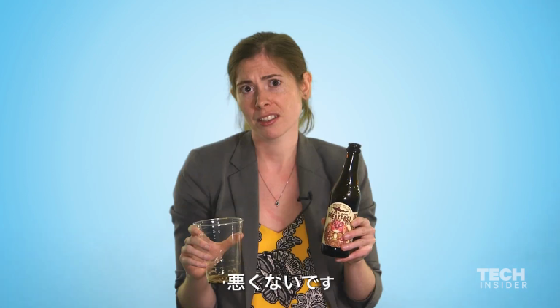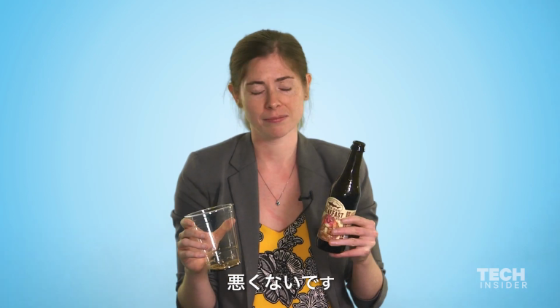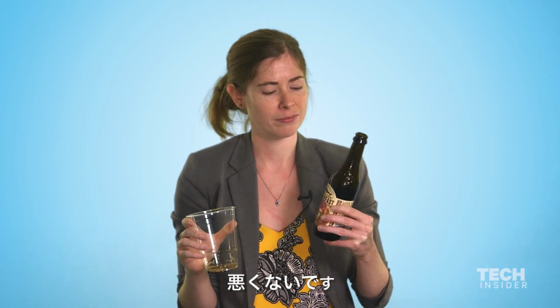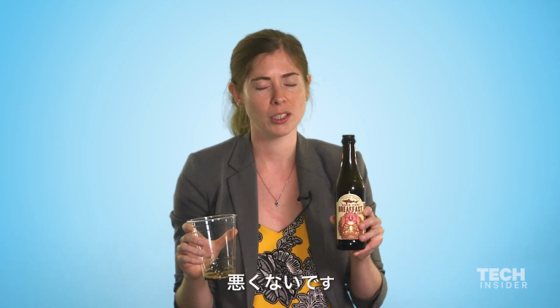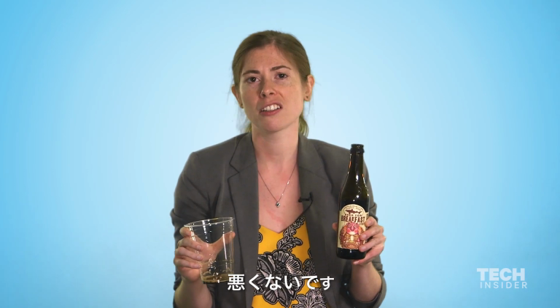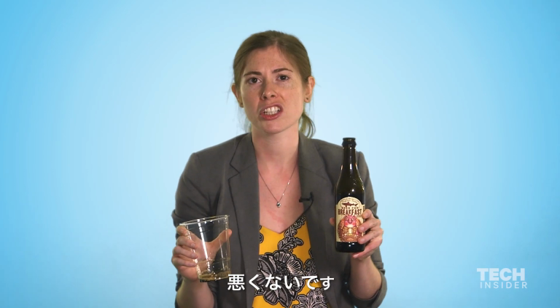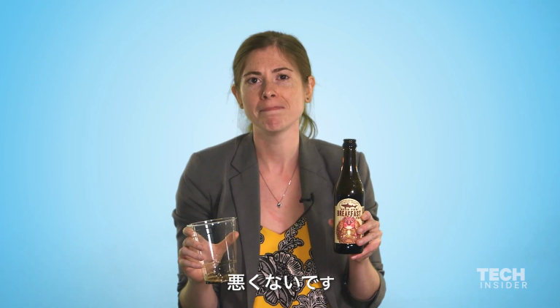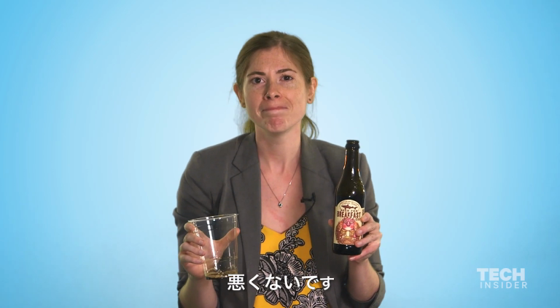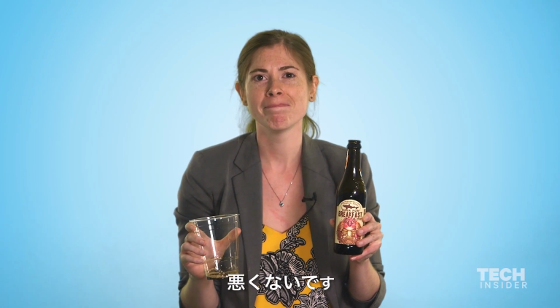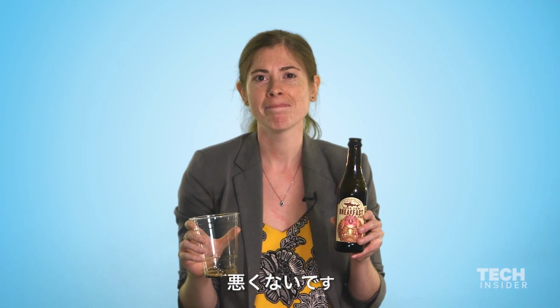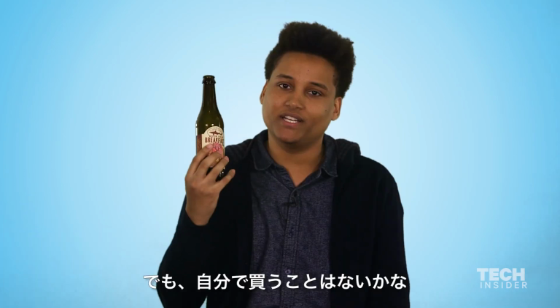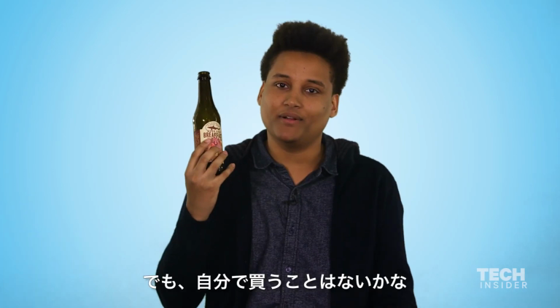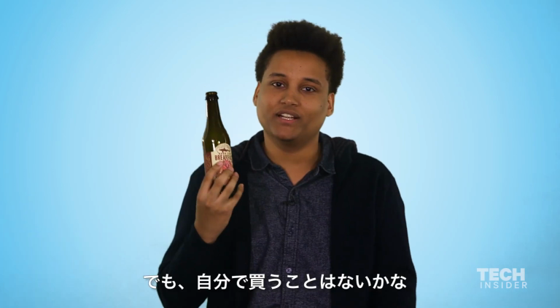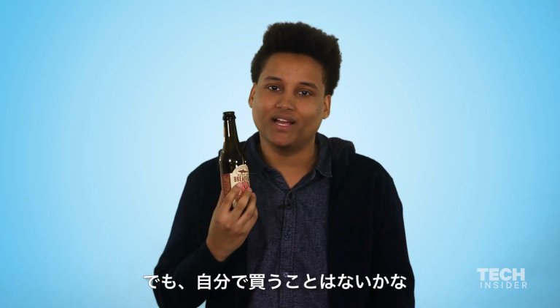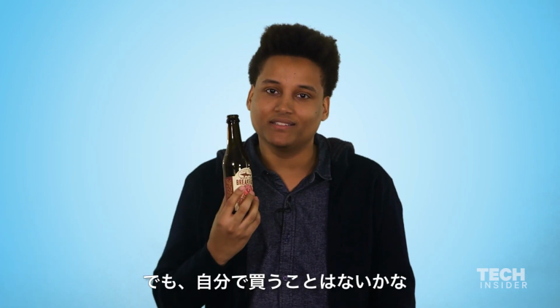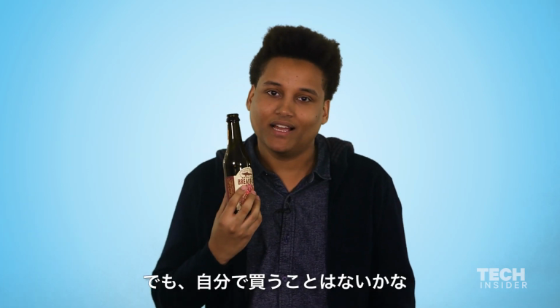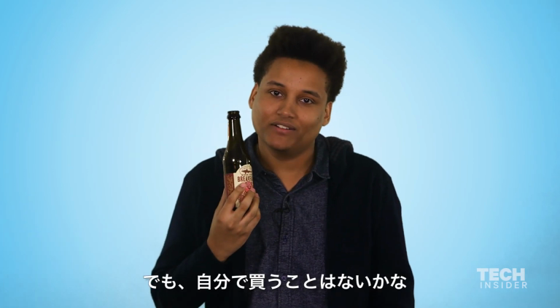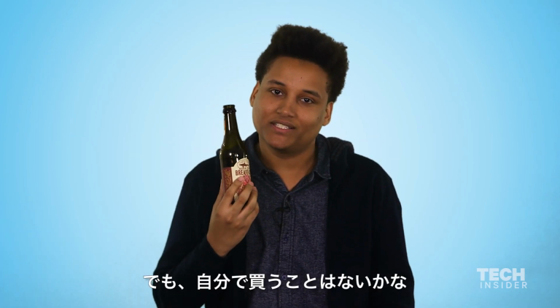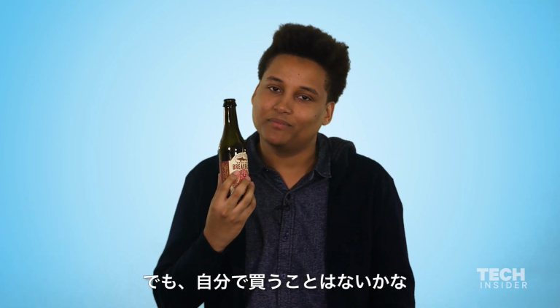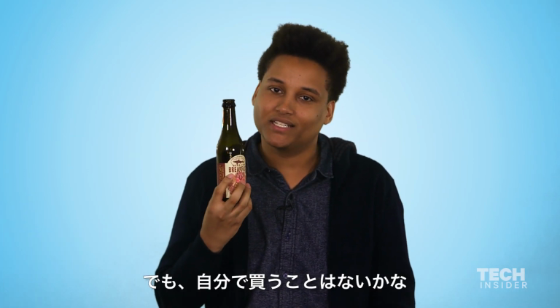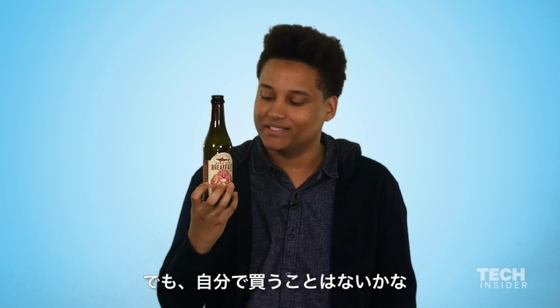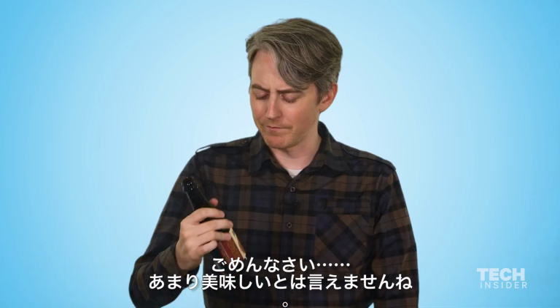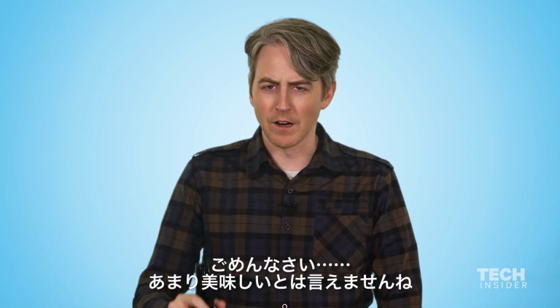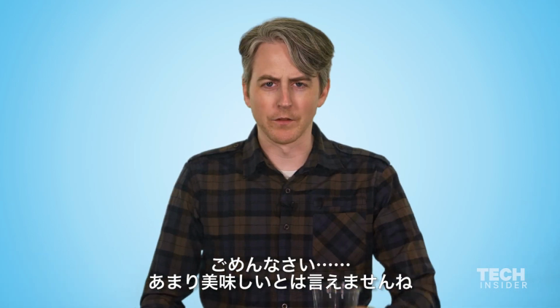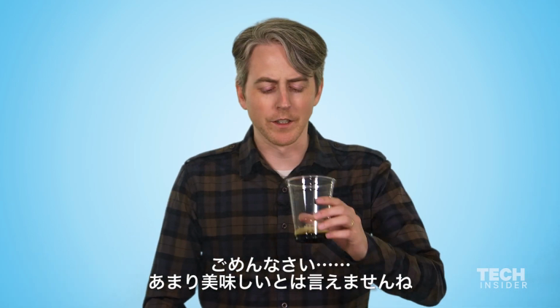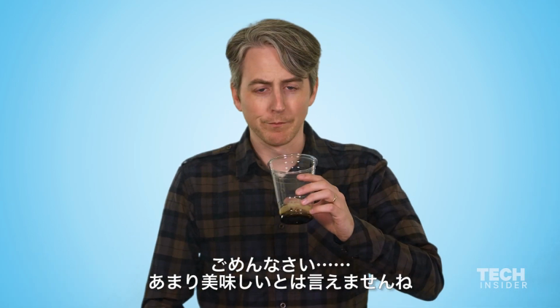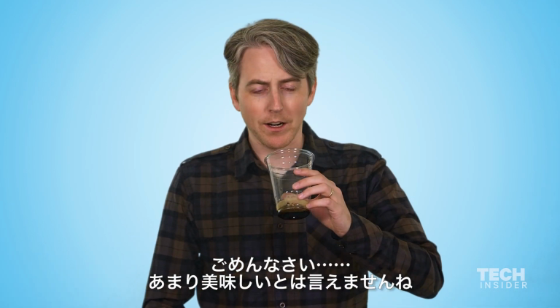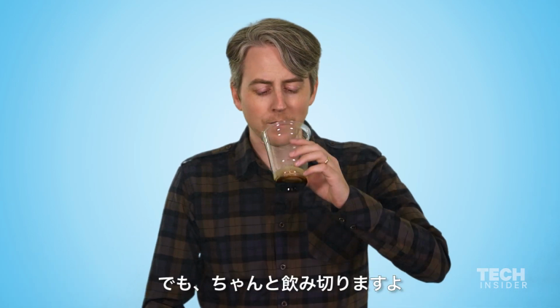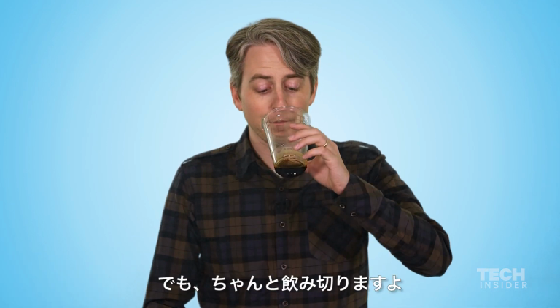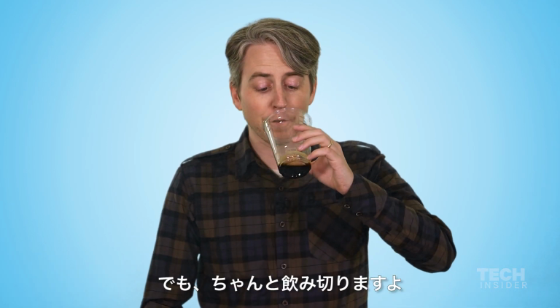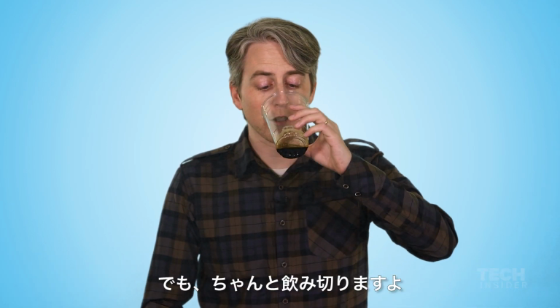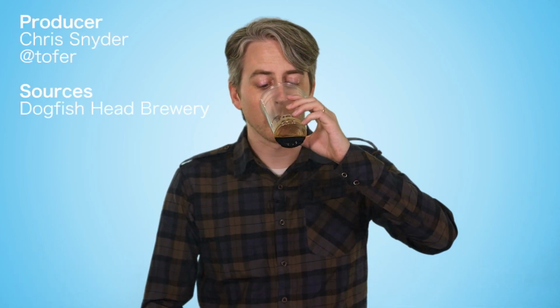It's good. Well done, Dogfish Head. I would never buy this — I would never spend money on this. I don't think it's very good. Sorry, guys. But I'll finish this one.